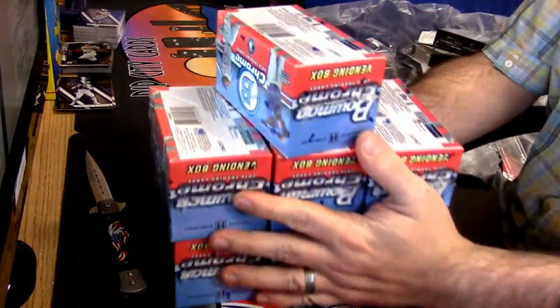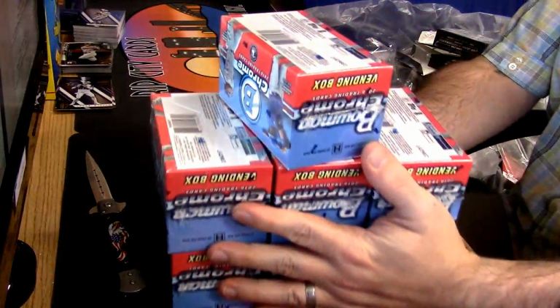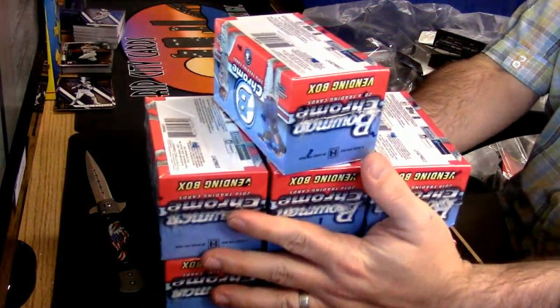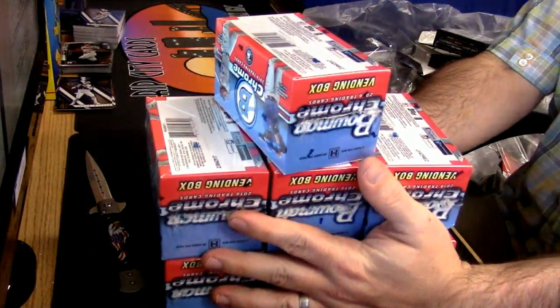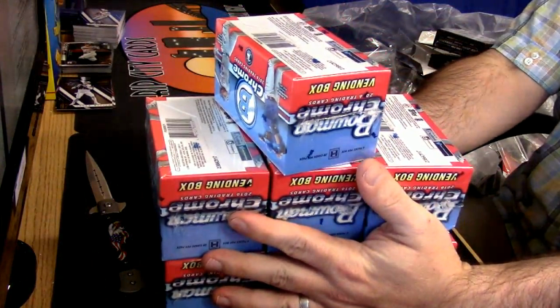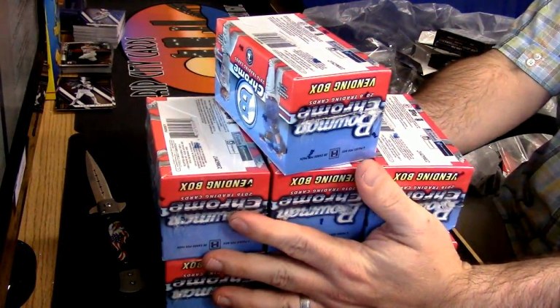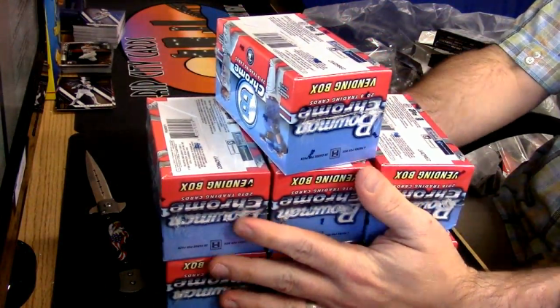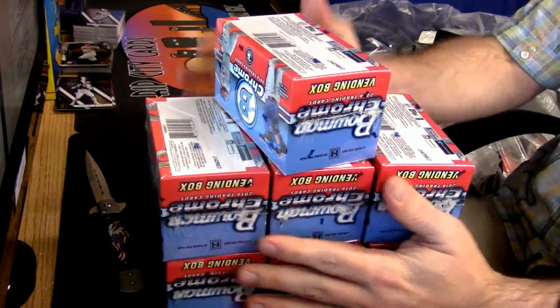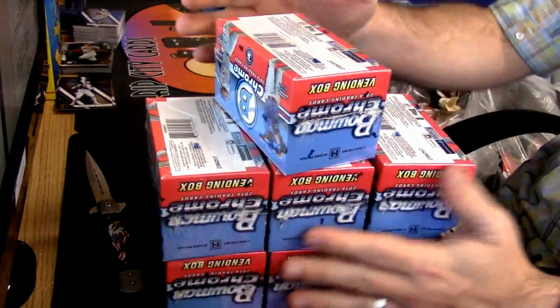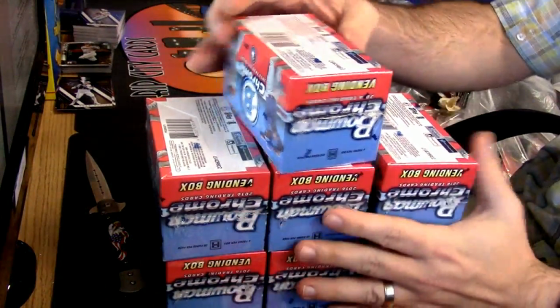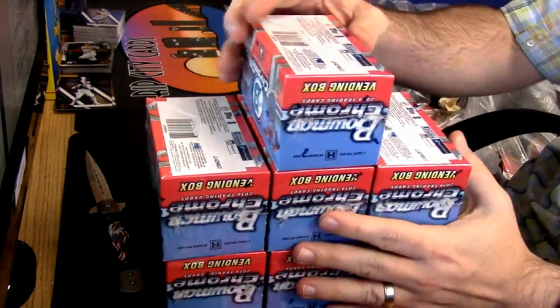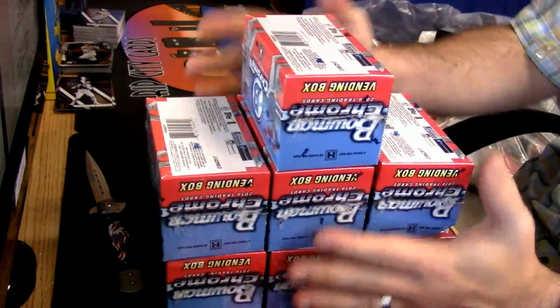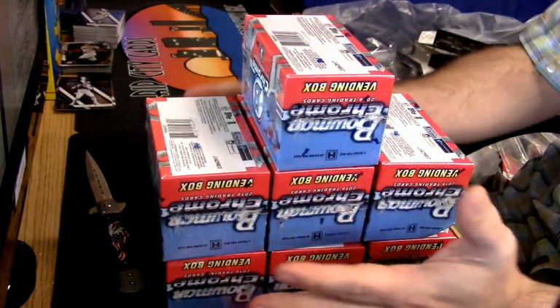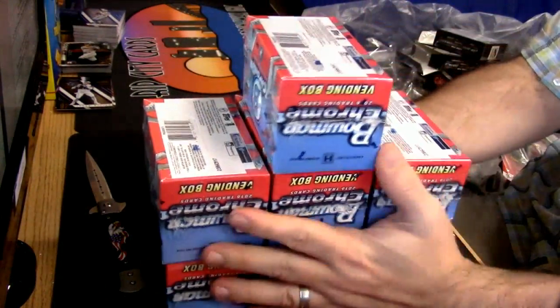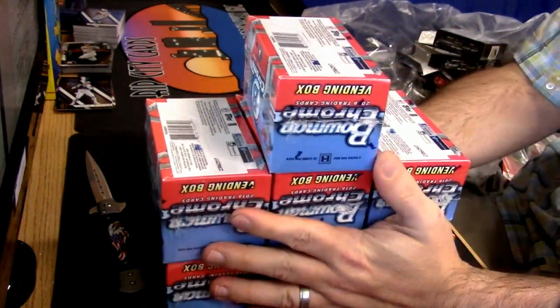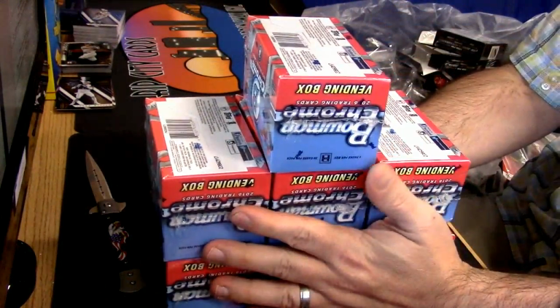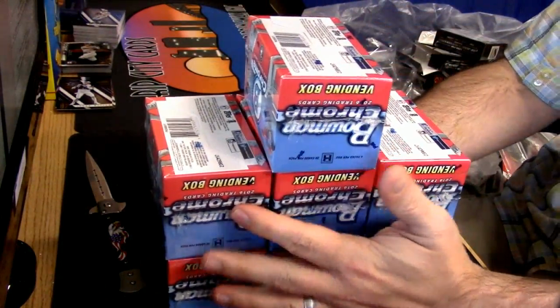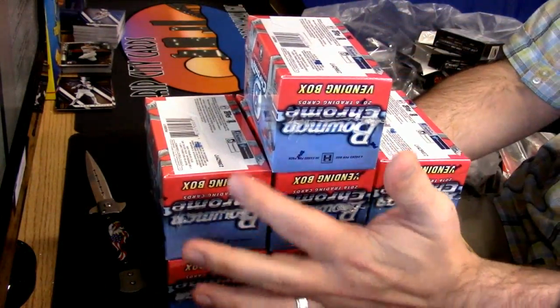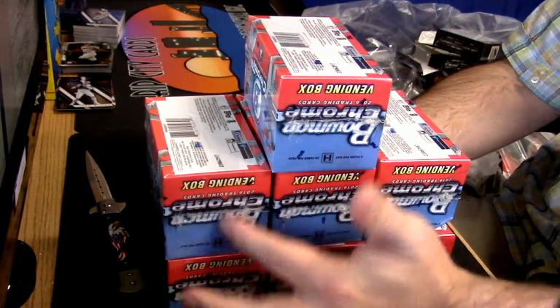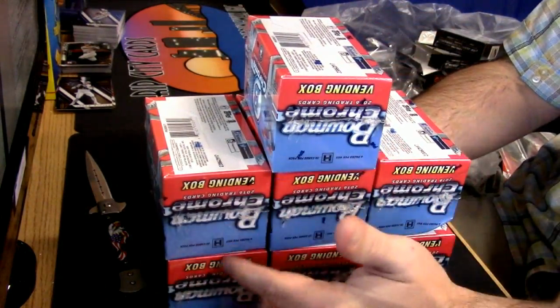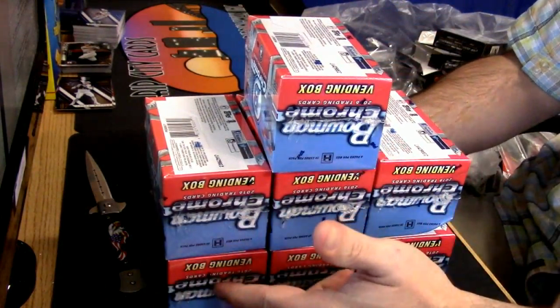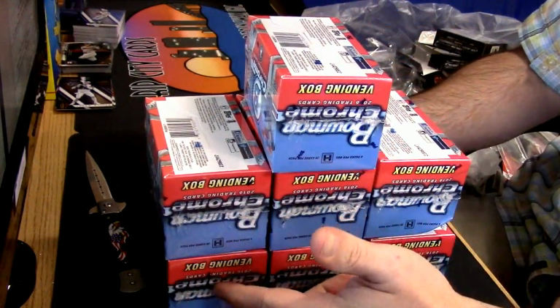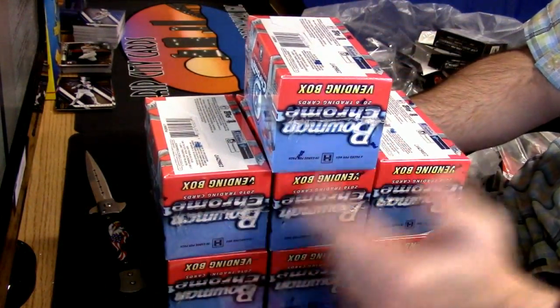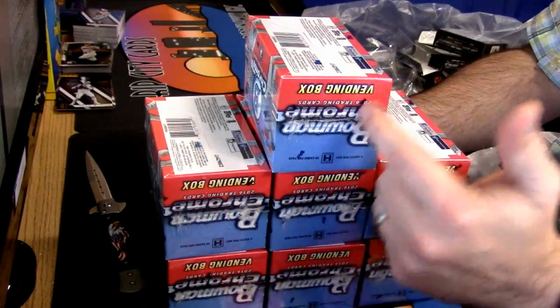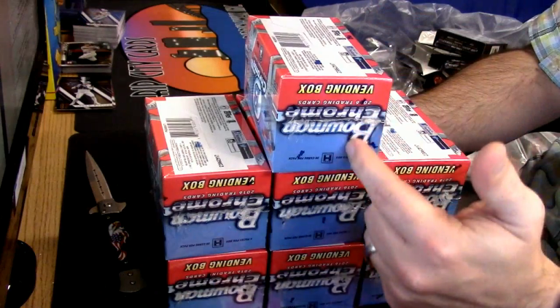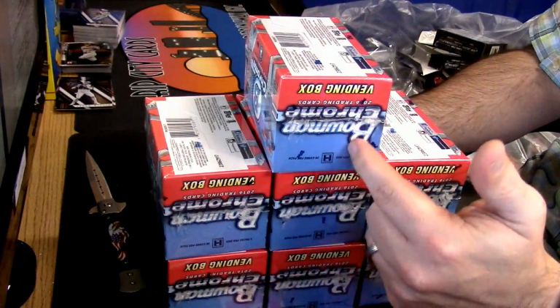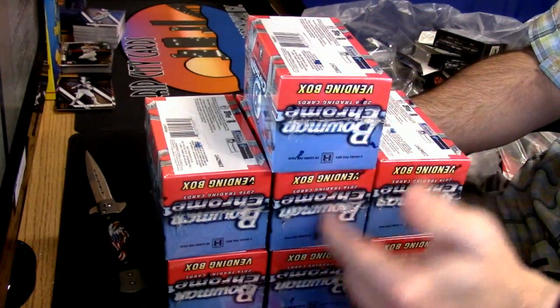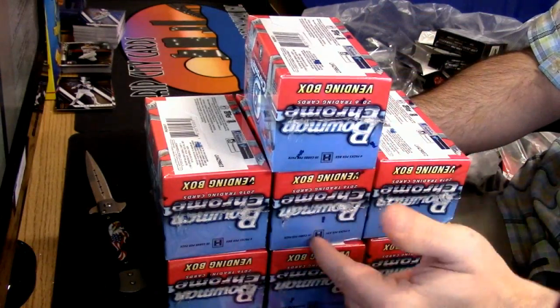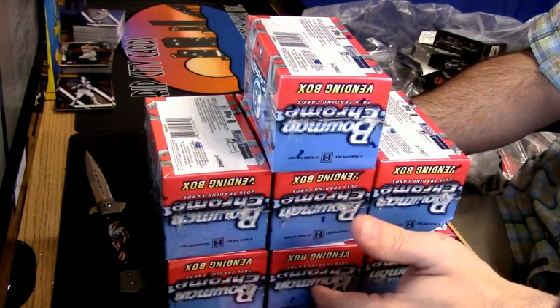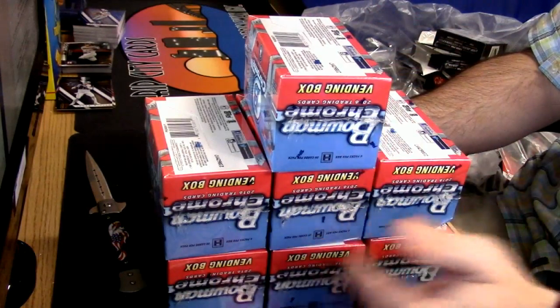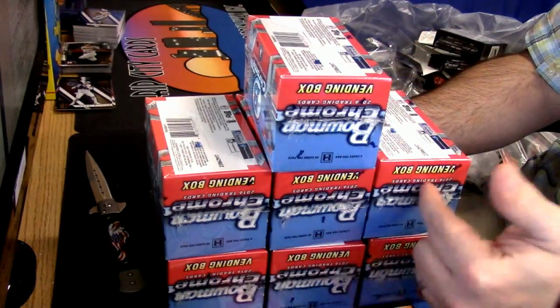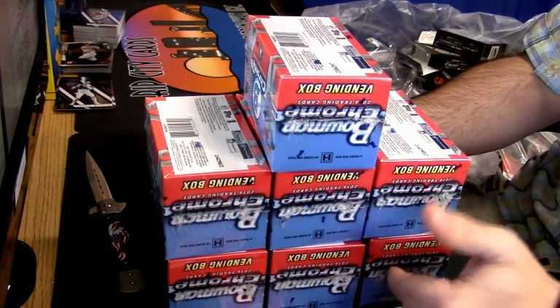Alright, this is what I've got from this Vendor case: 1, 2, 3, 4, 5, 6, 7, and 8.